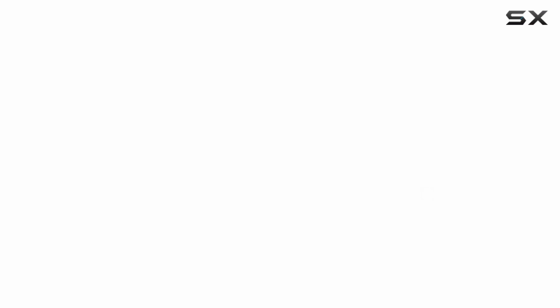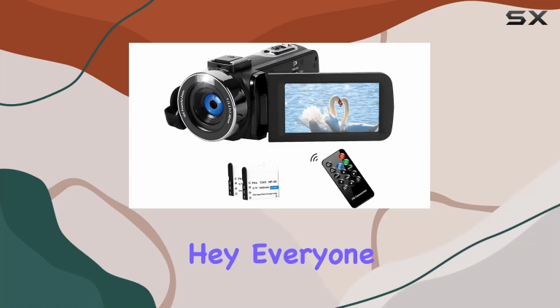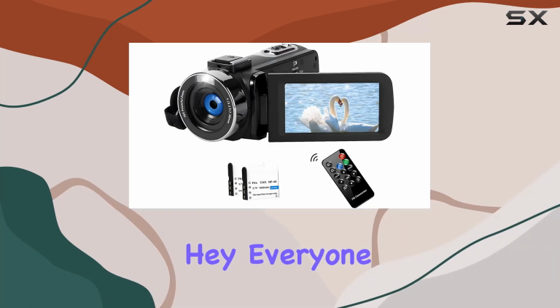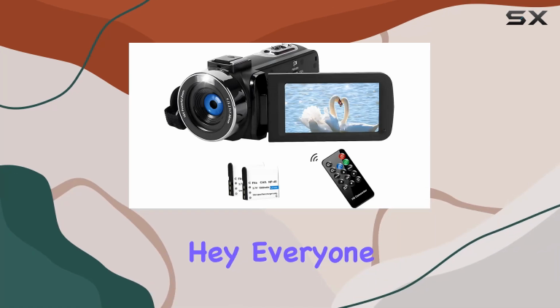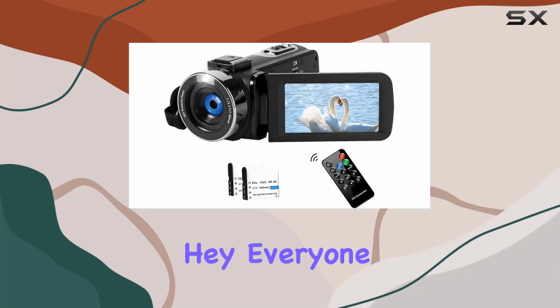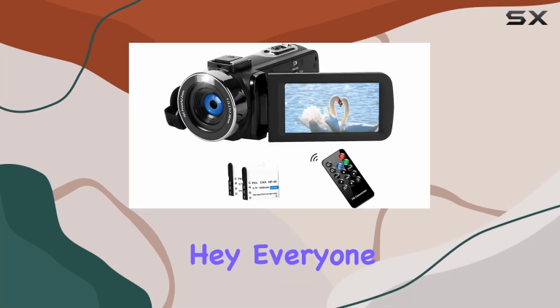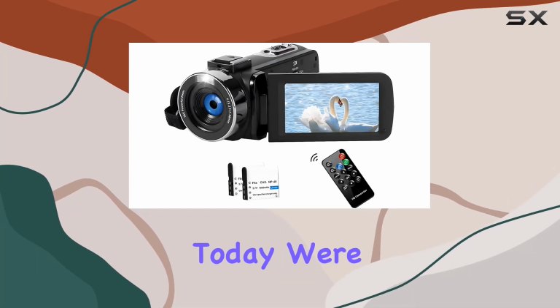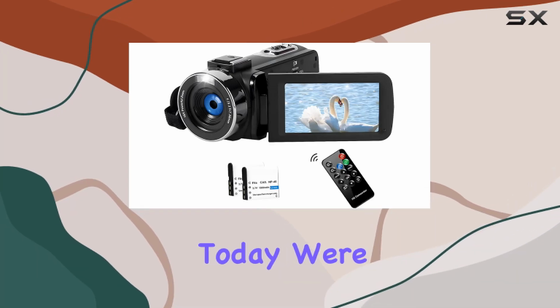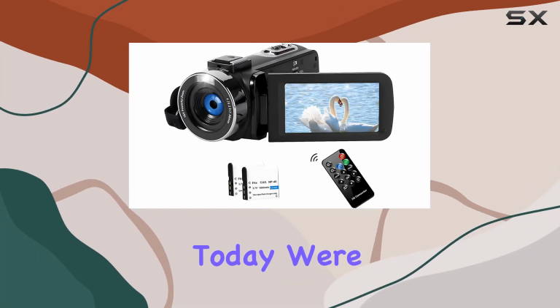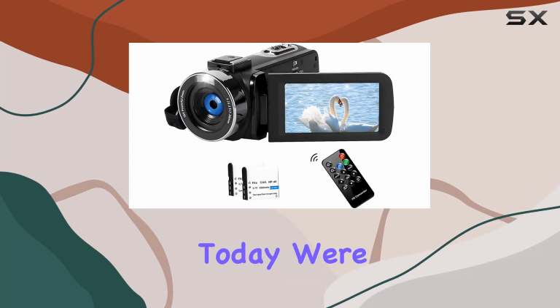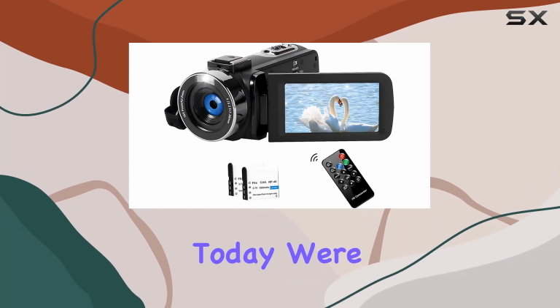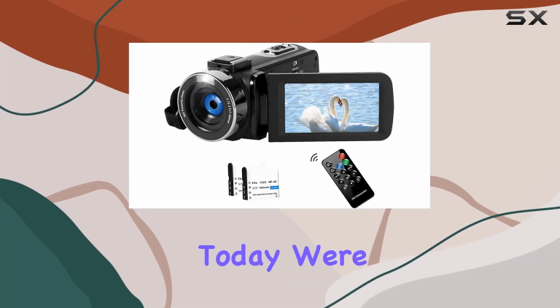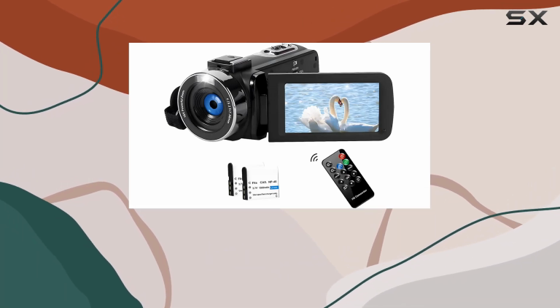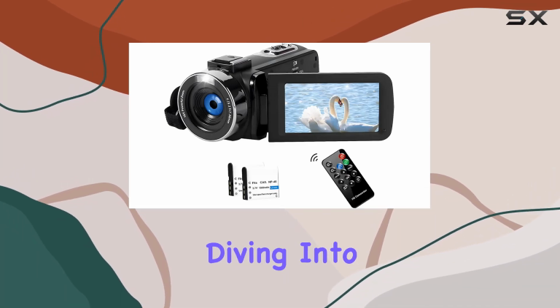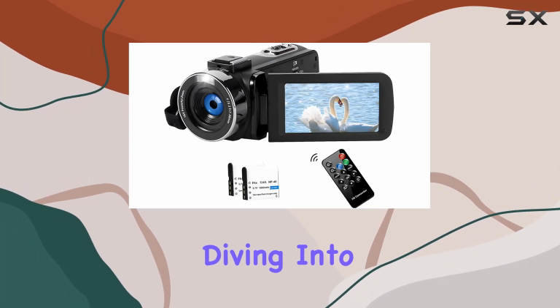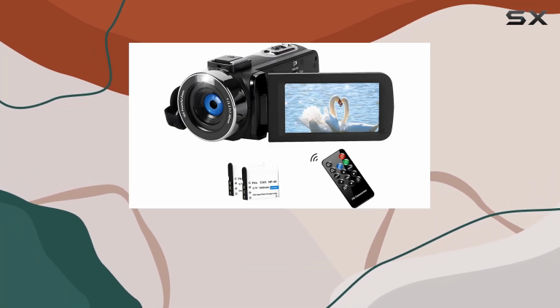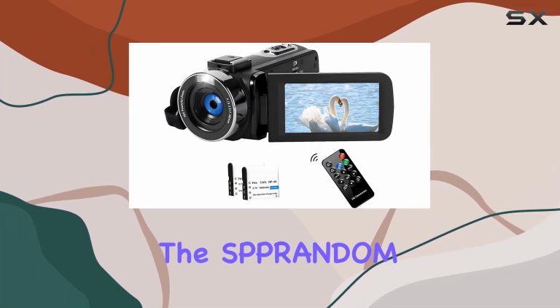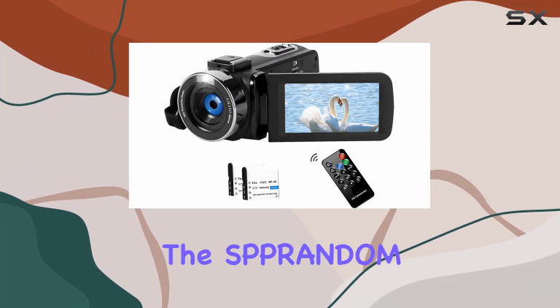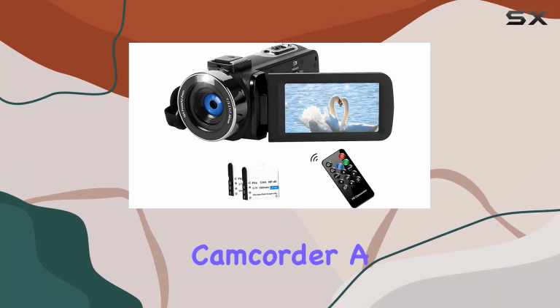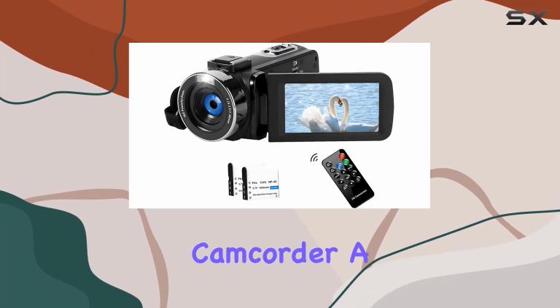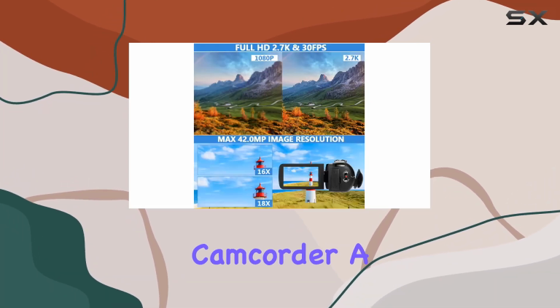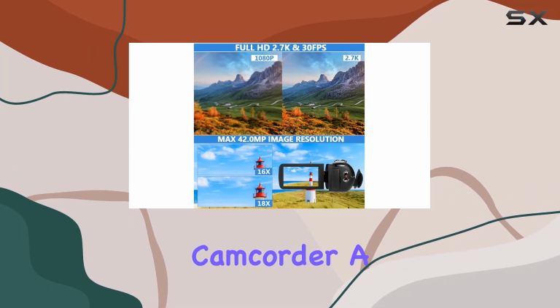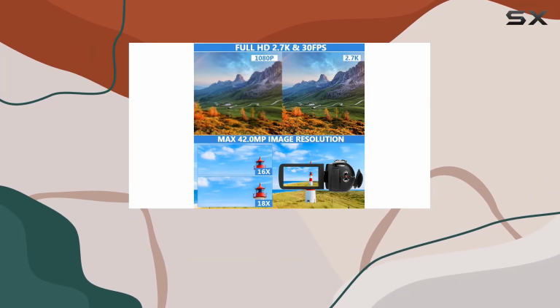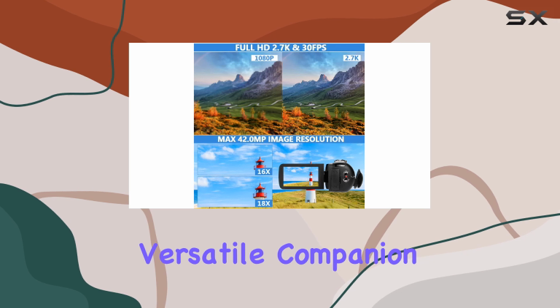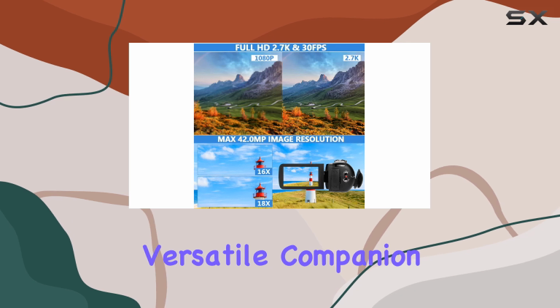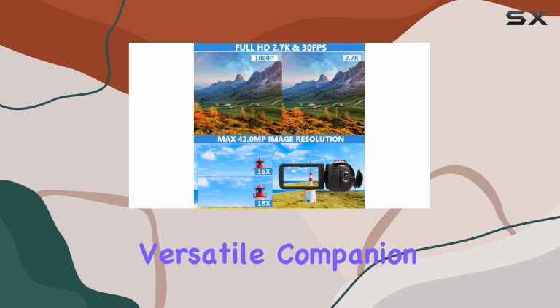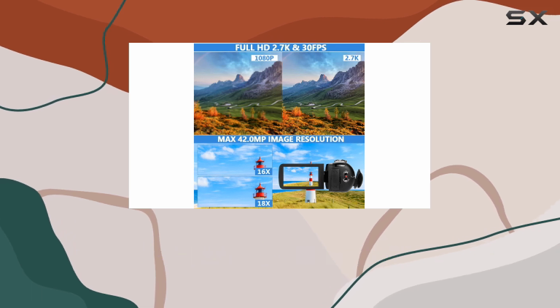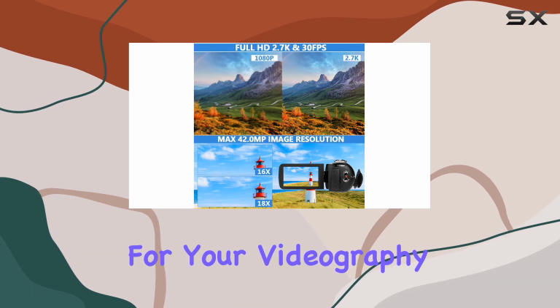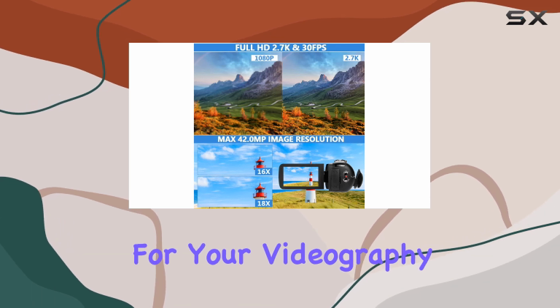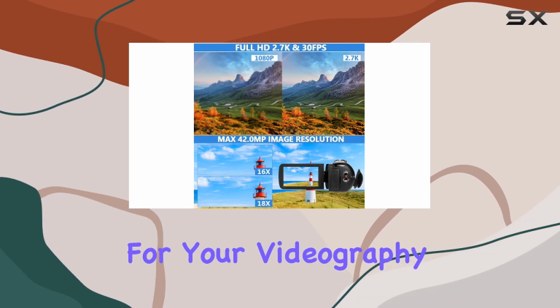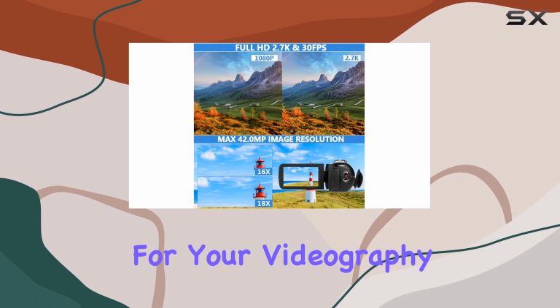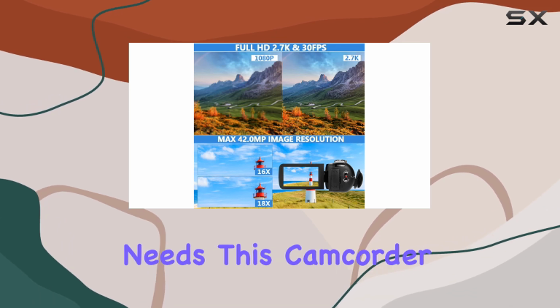Hey everyone! Today we're diving into this random camcorder, a versatile companion for your videography needs.